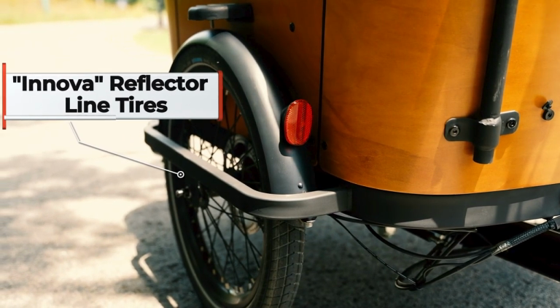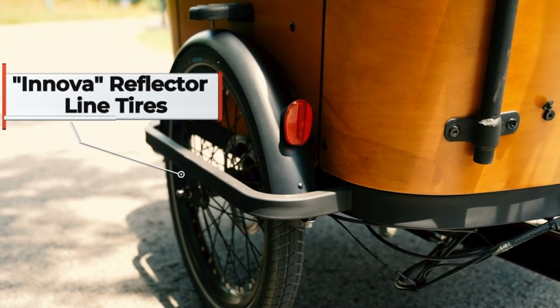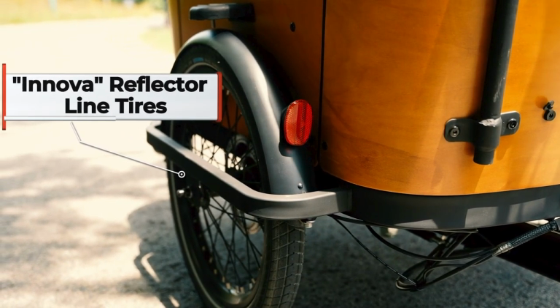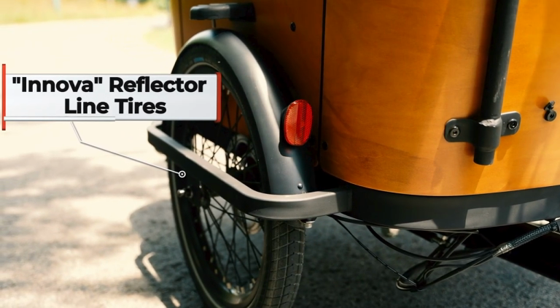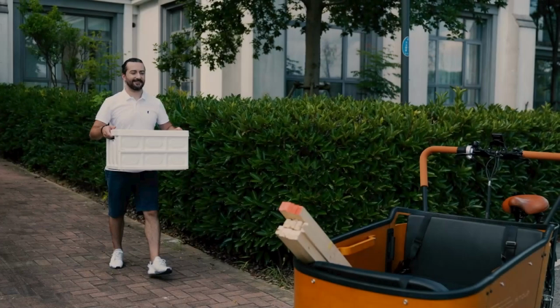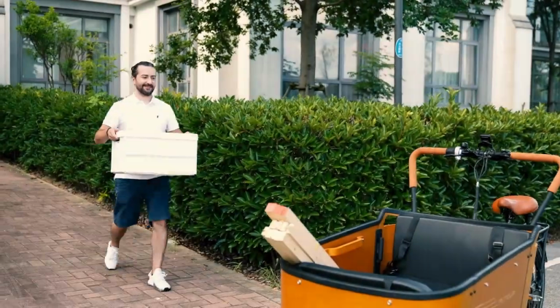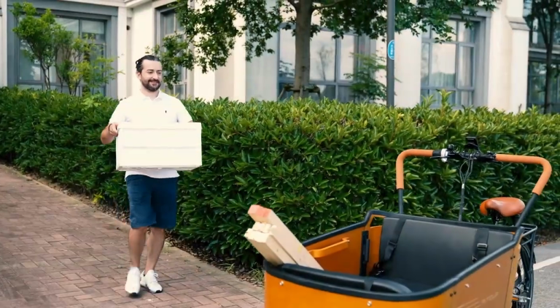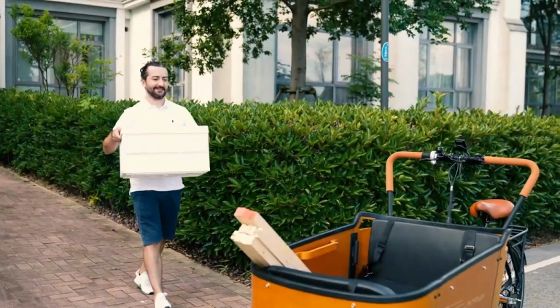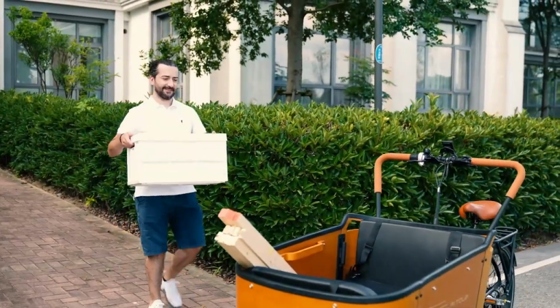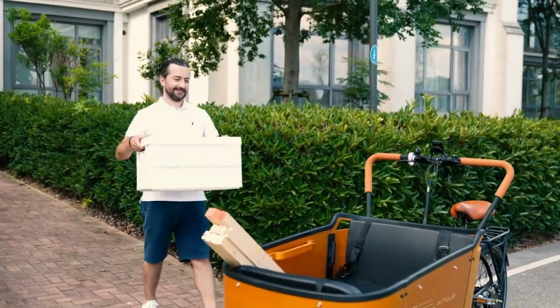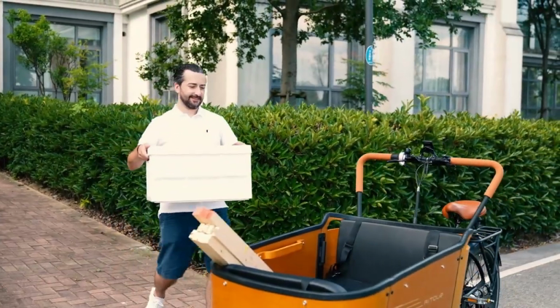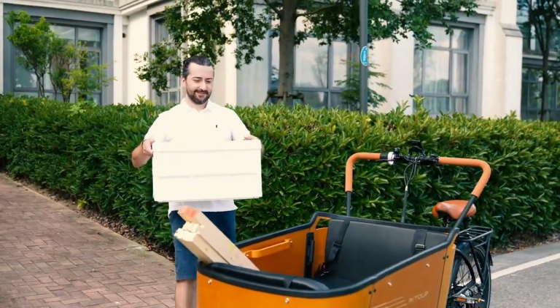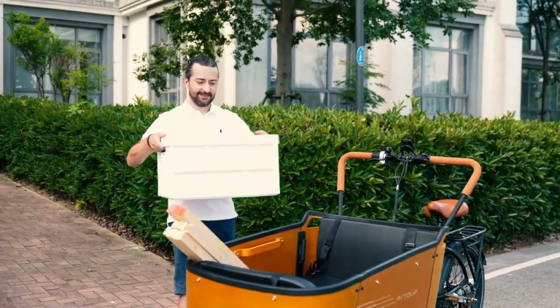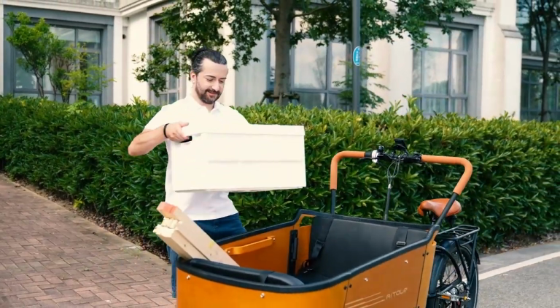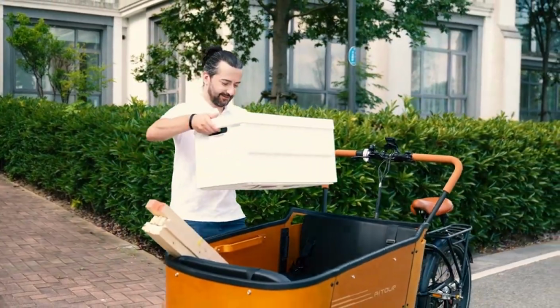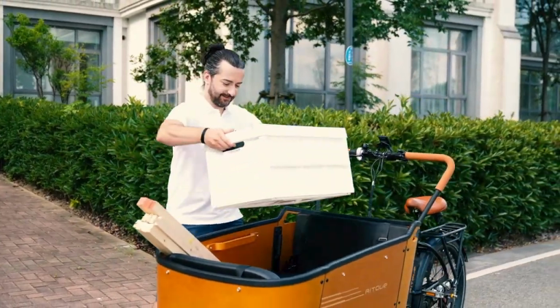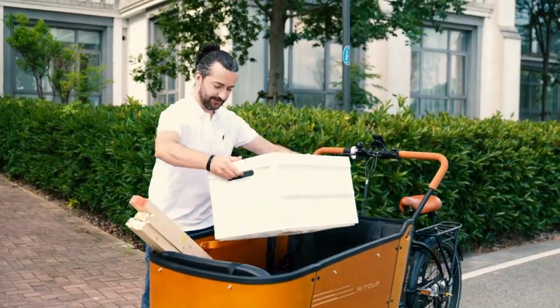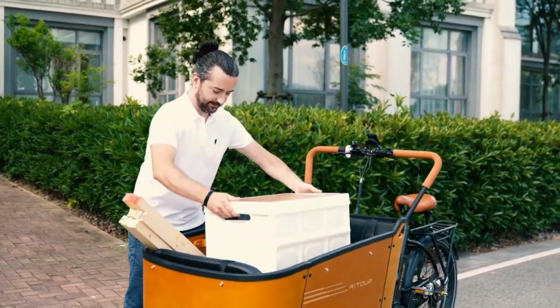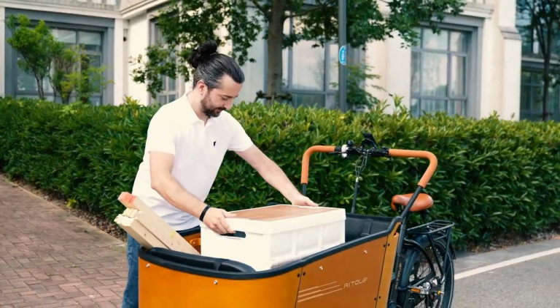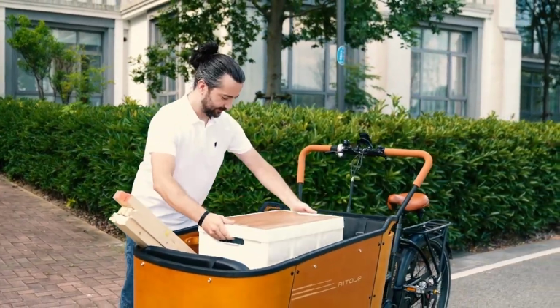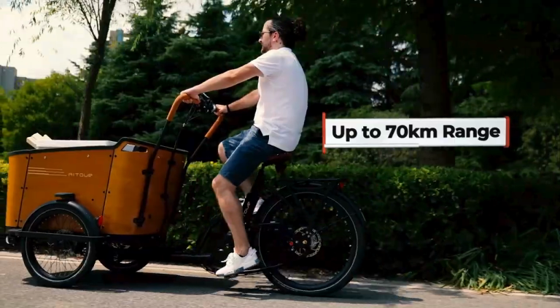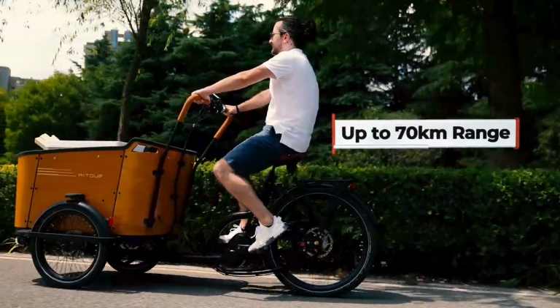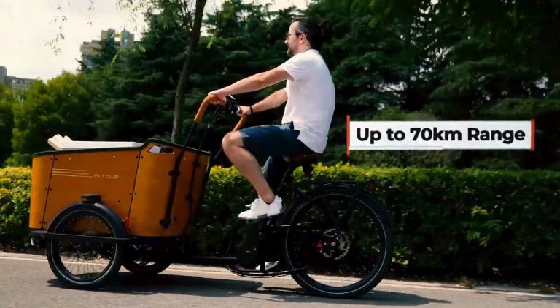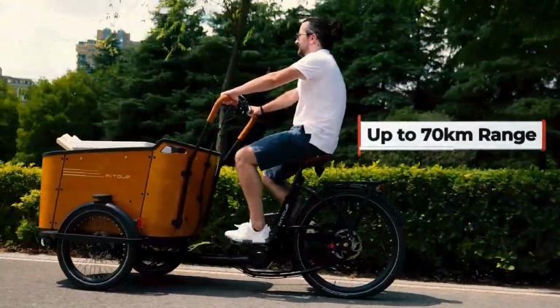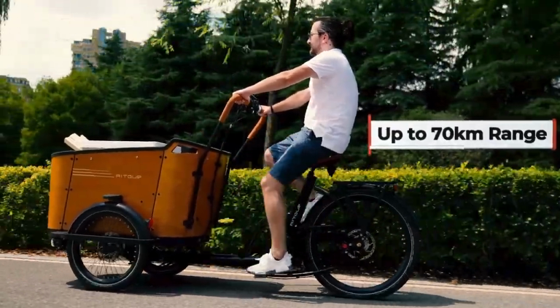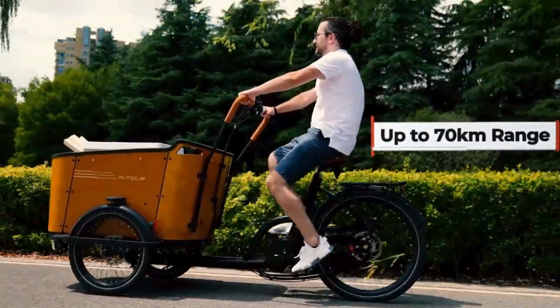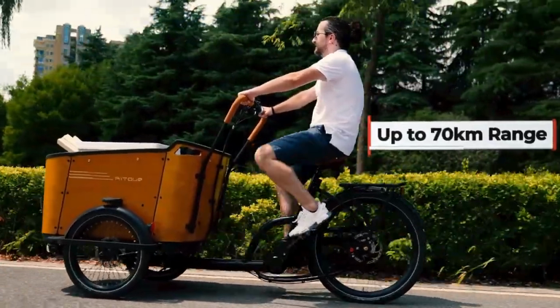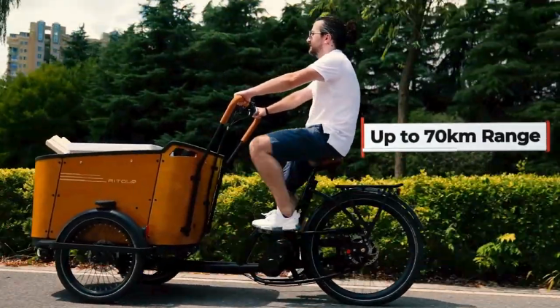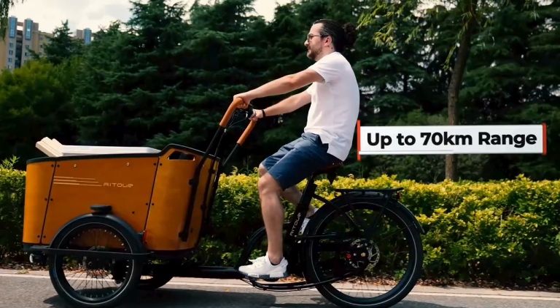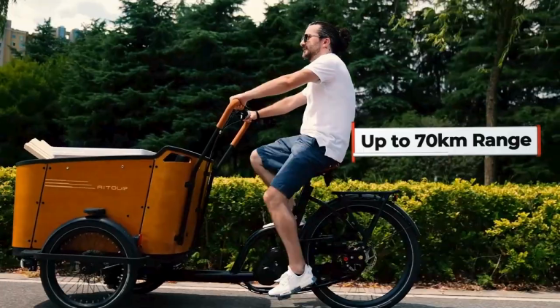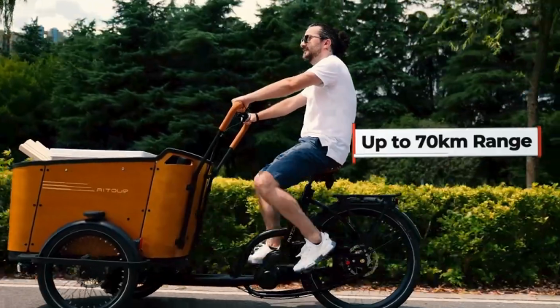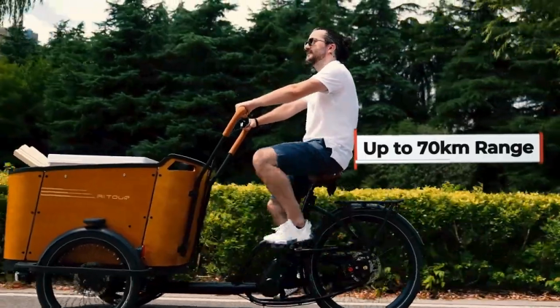The high-capacity battery allows you and your family to enjoy rides of up to 70 km or 43 miles on every charge.